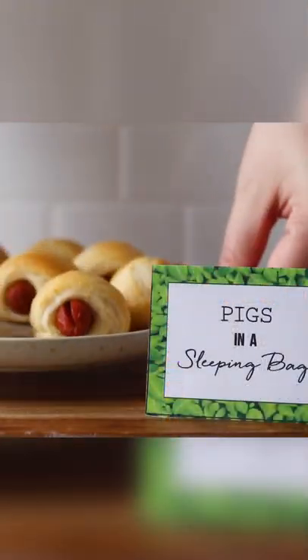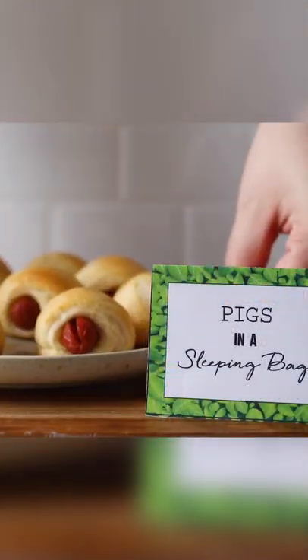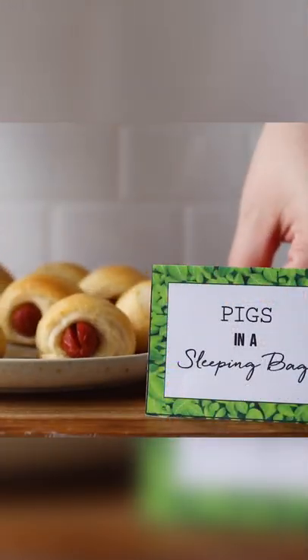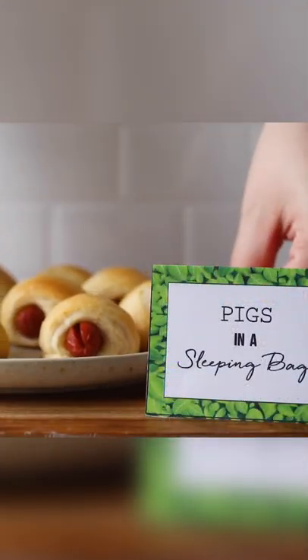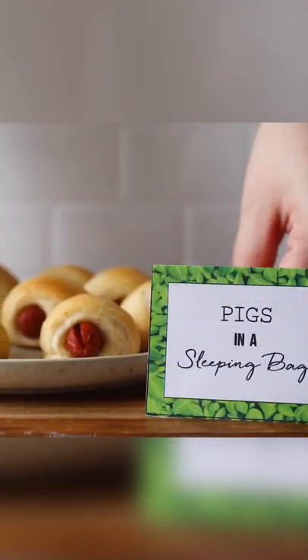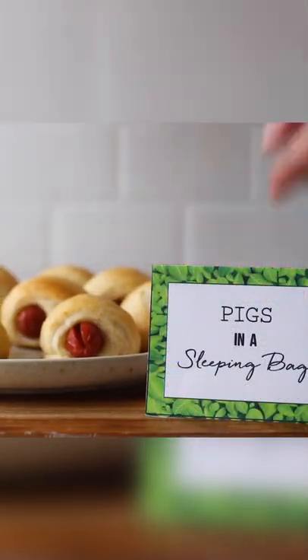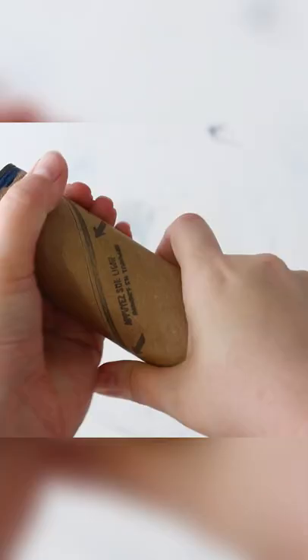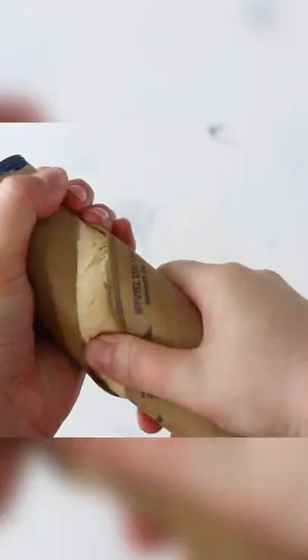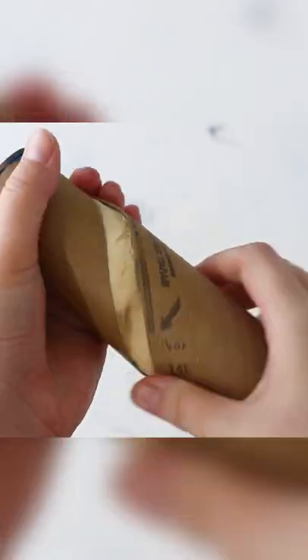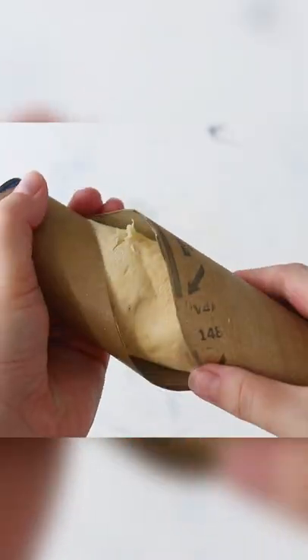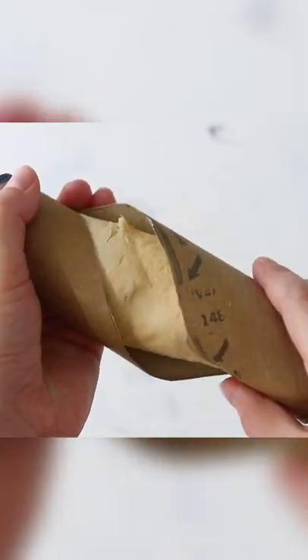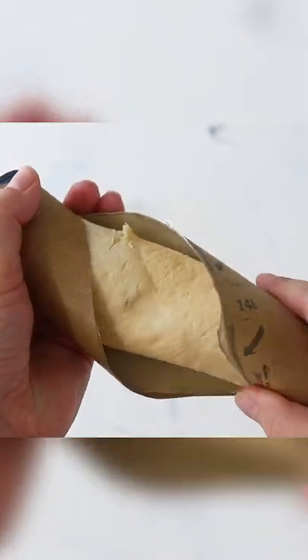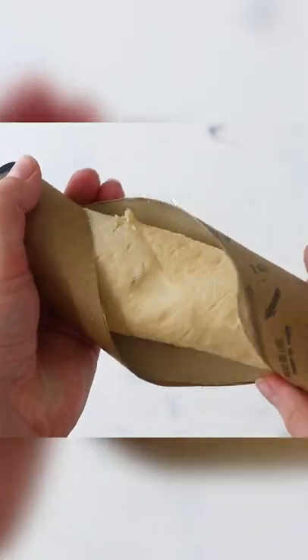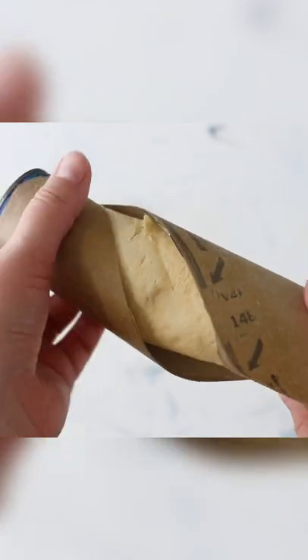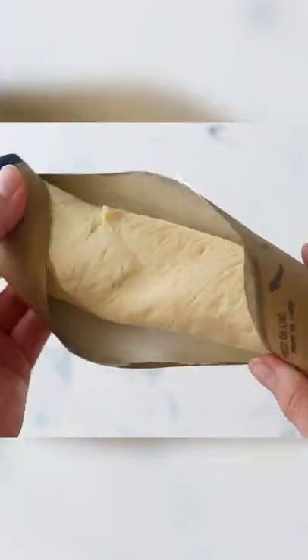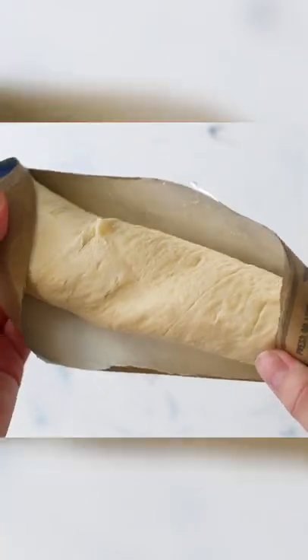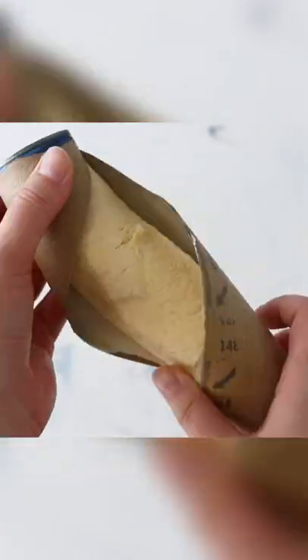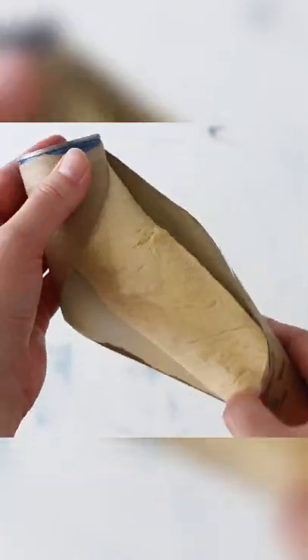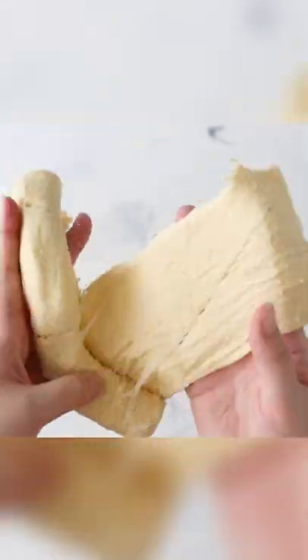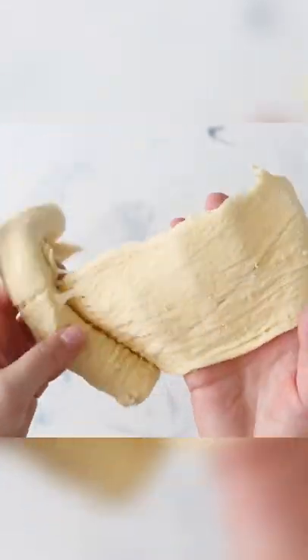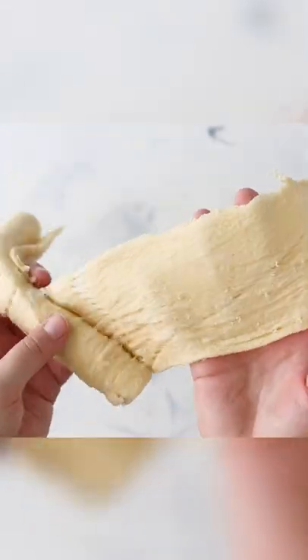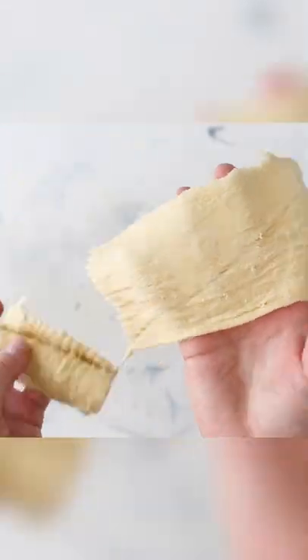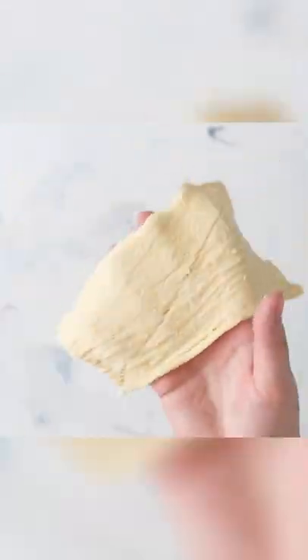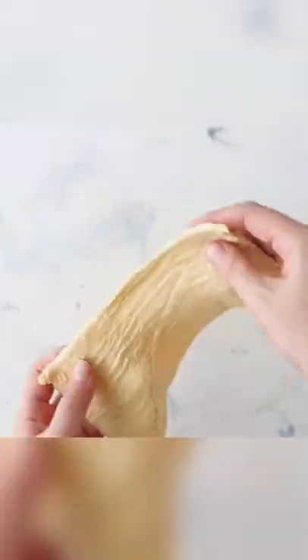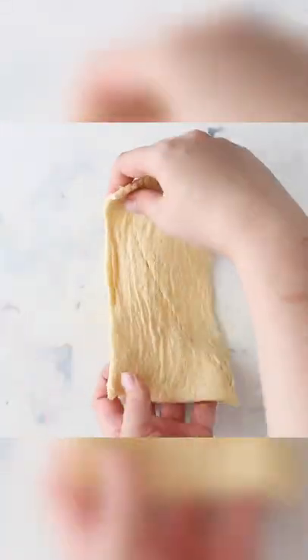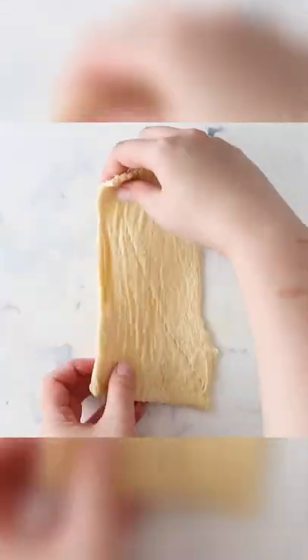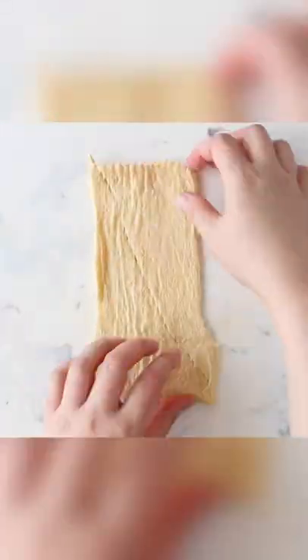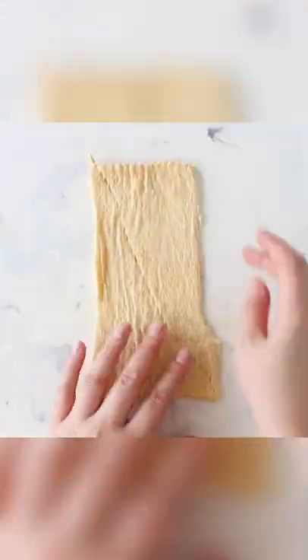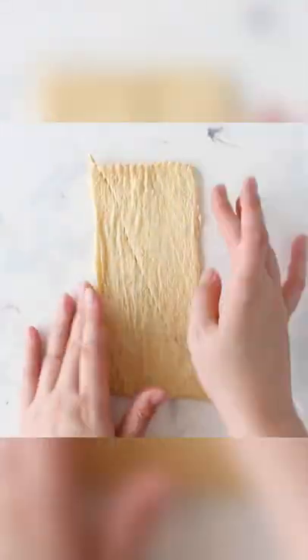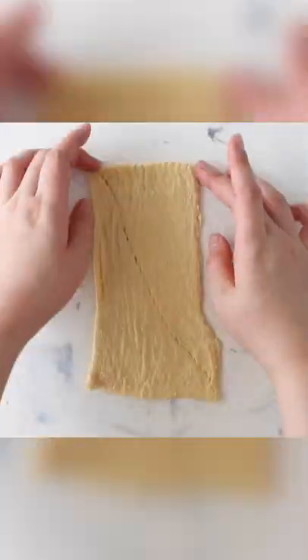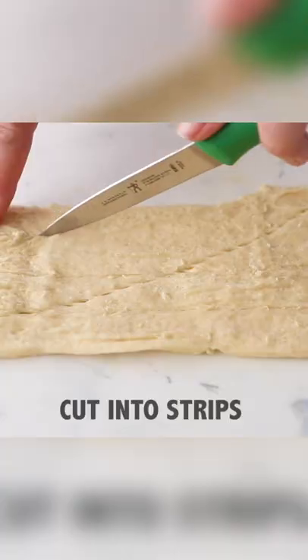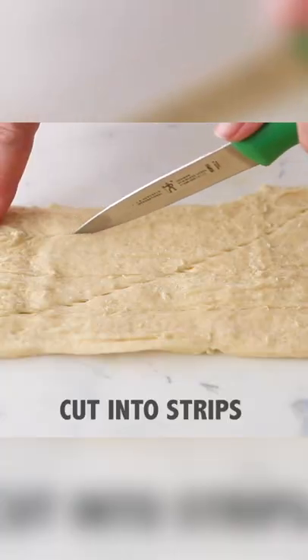Use mini cocktail hot dogs to make bite-sized pigs in a blanket, but call them pigs in a sleeping bag instead so it fits your party theme.